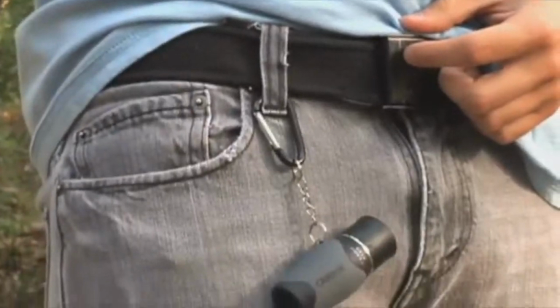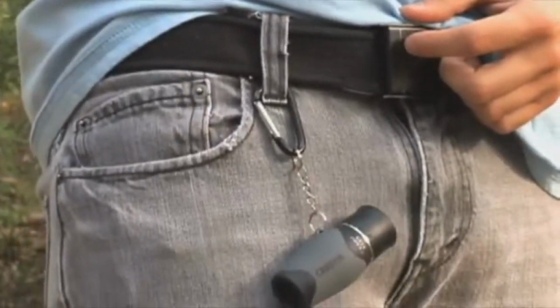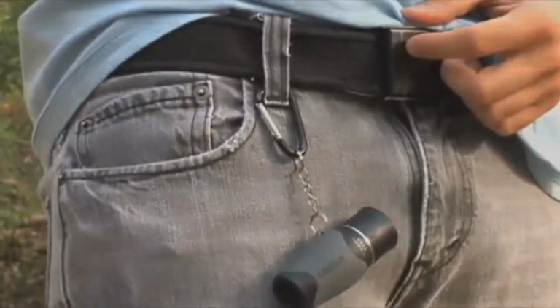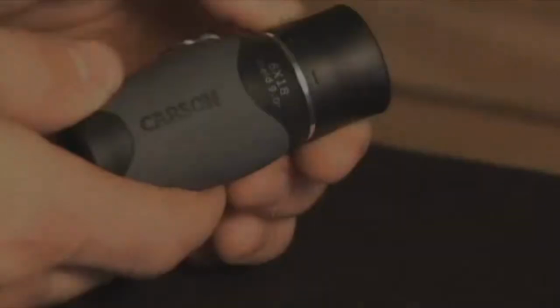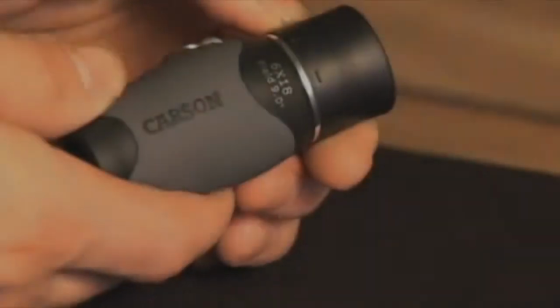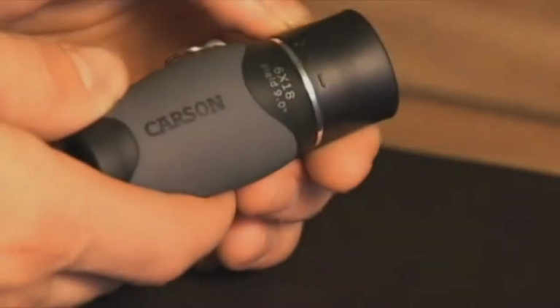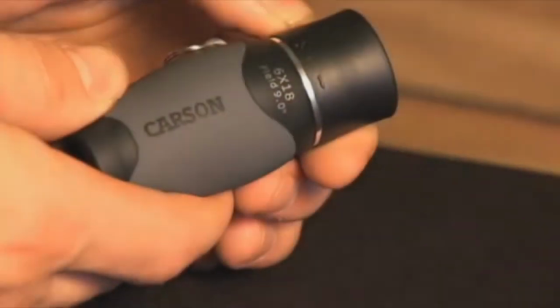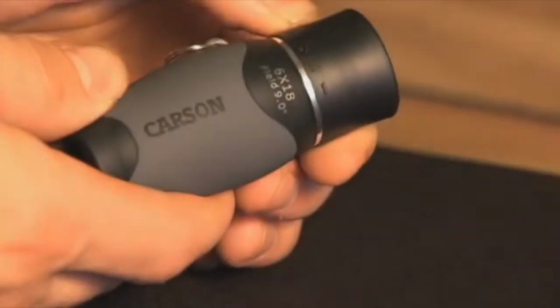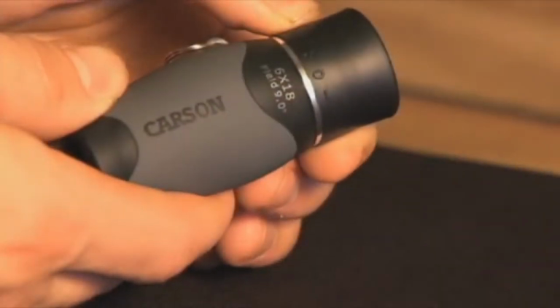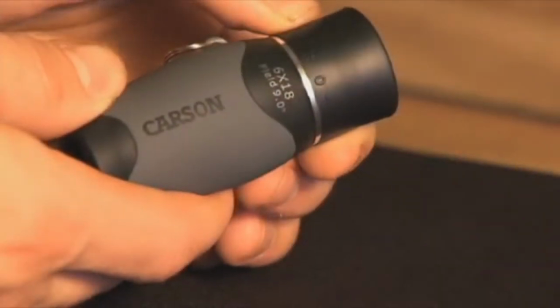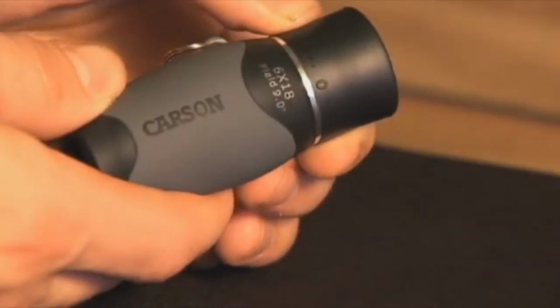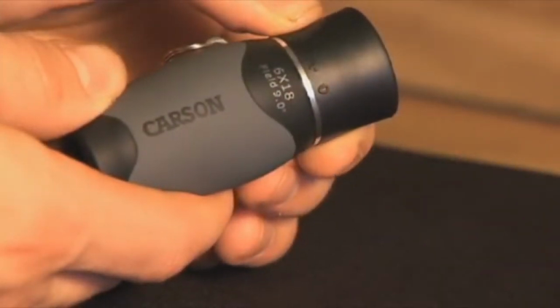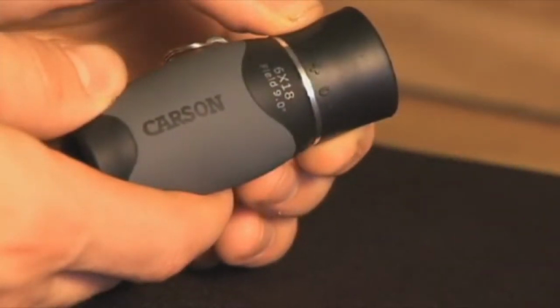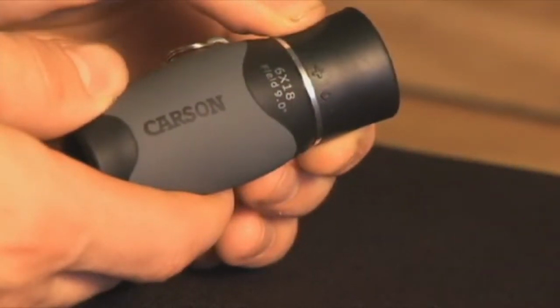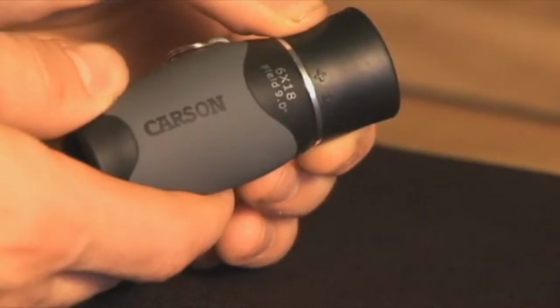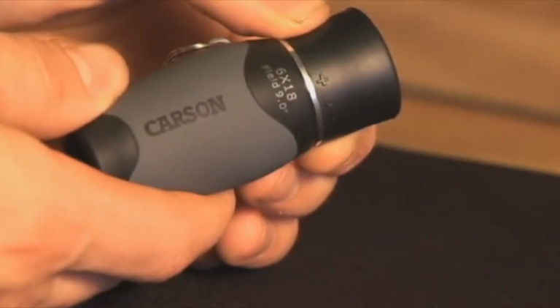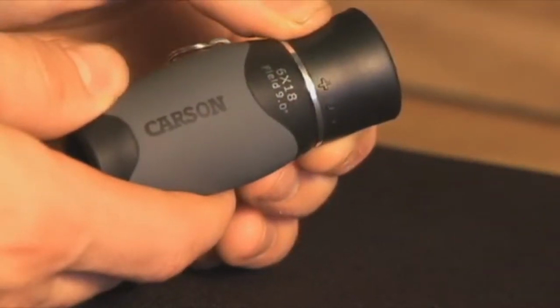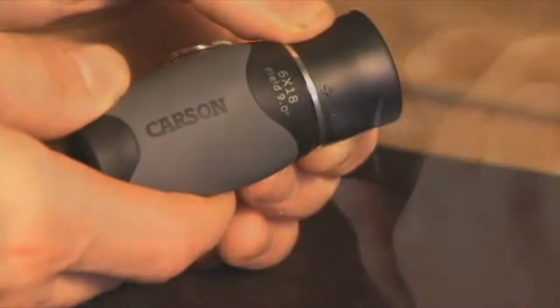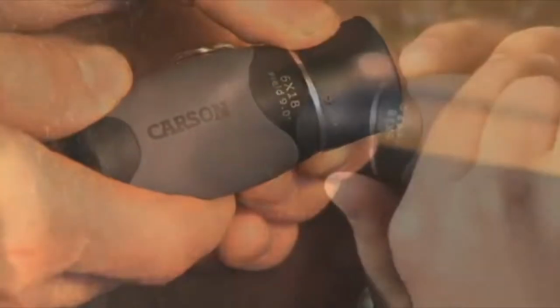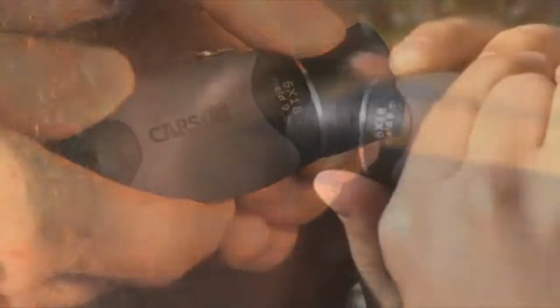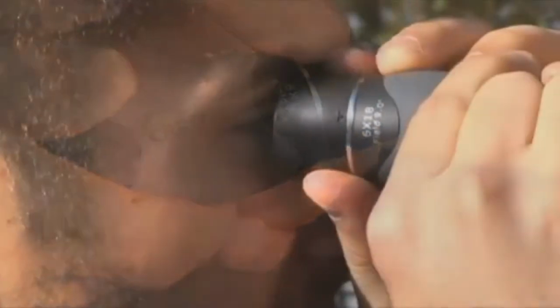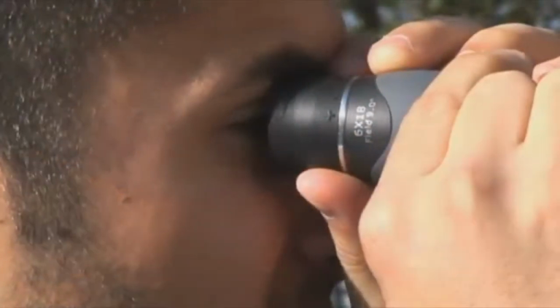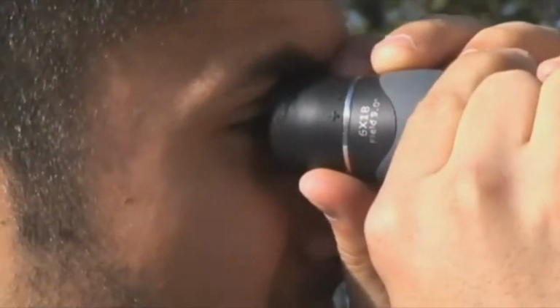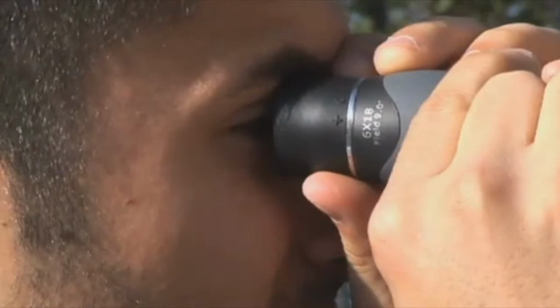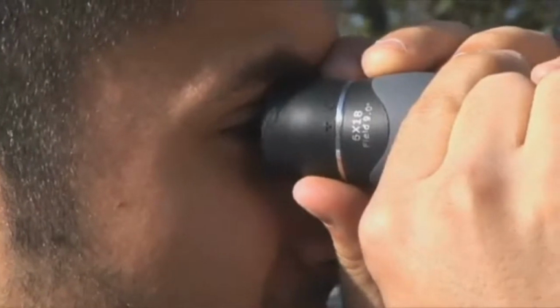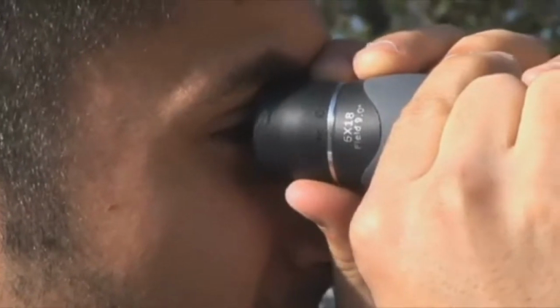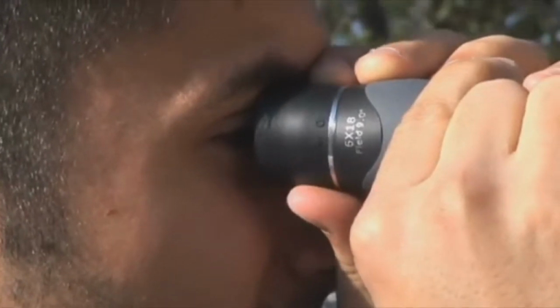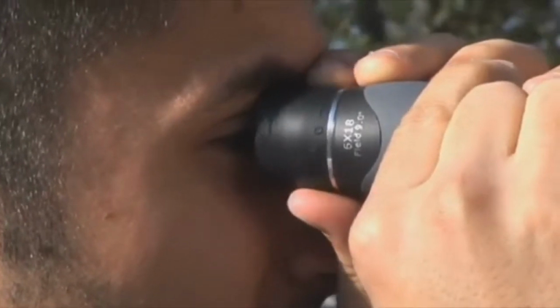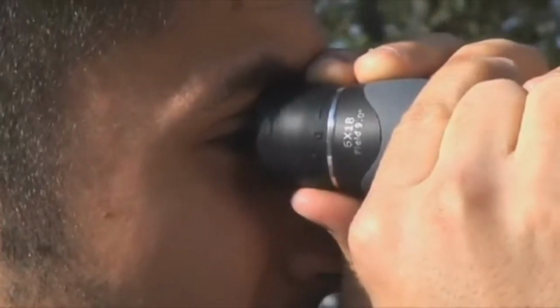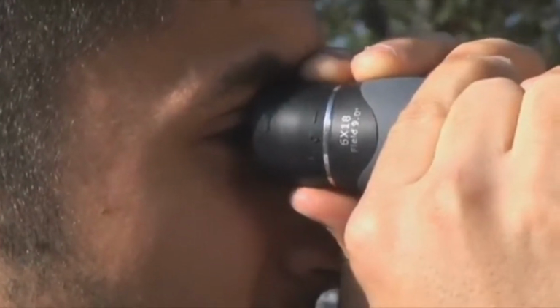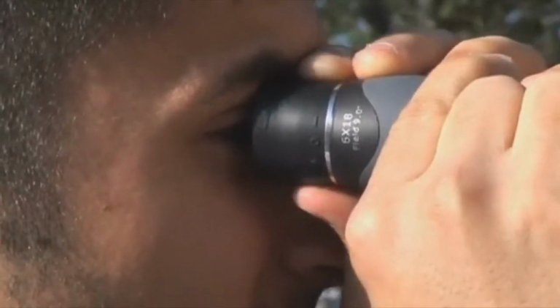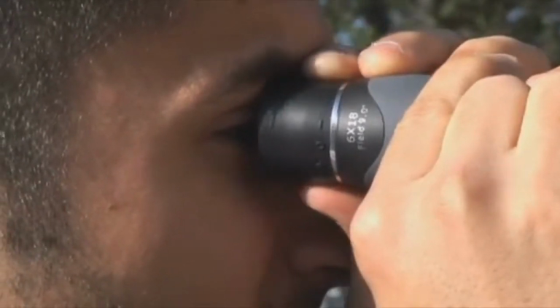To focus the Mini-Mite, simply rotate the eyepiece left or right until the object you are looking at appears sharp and crisp.